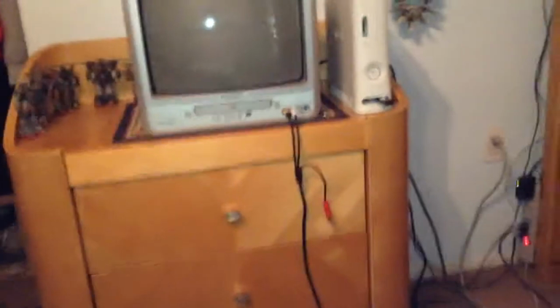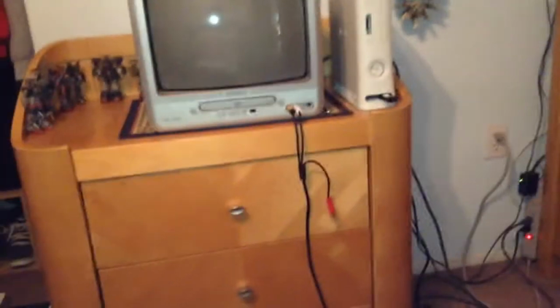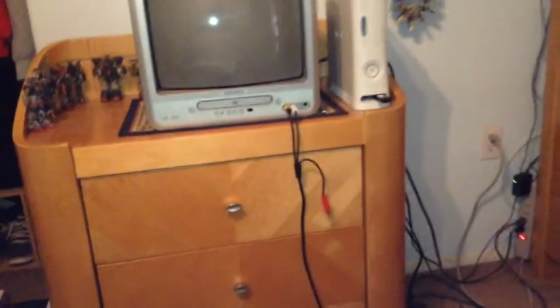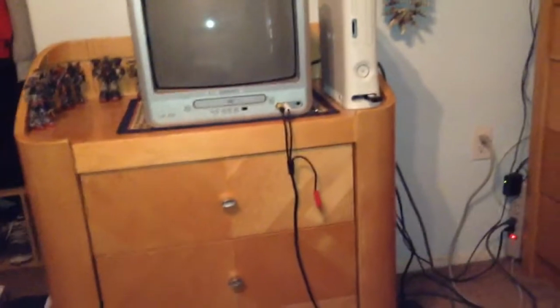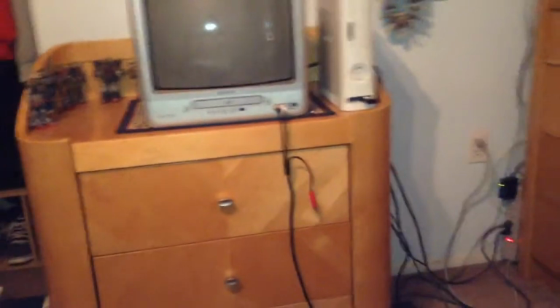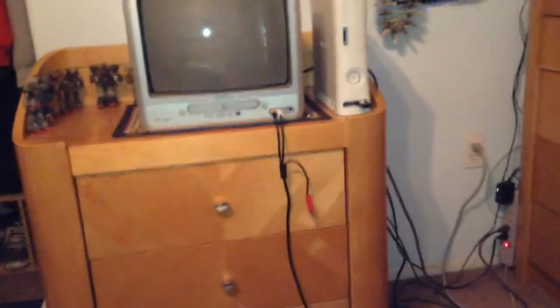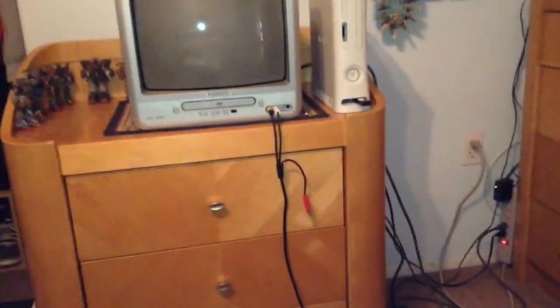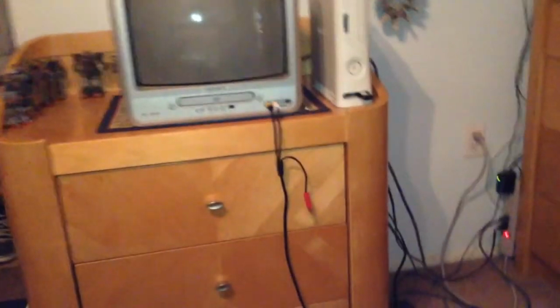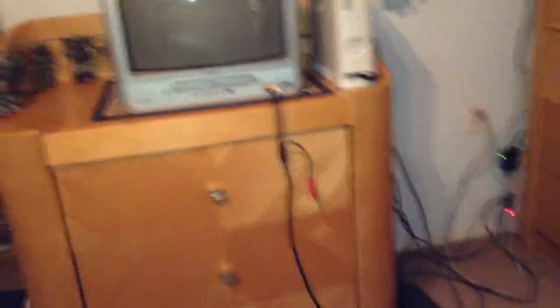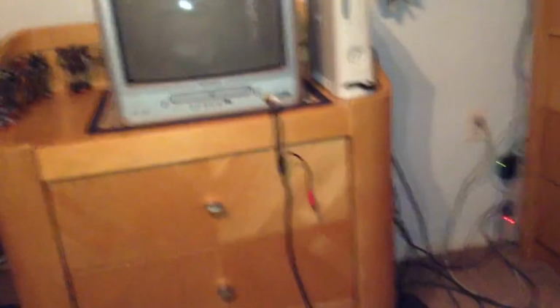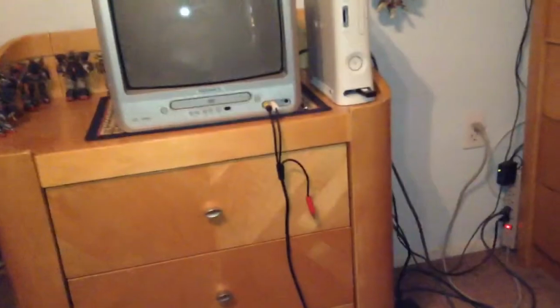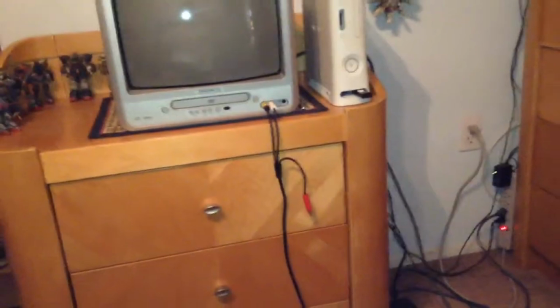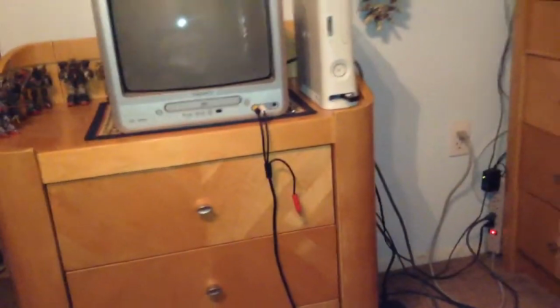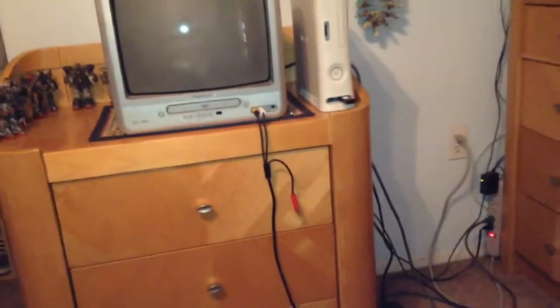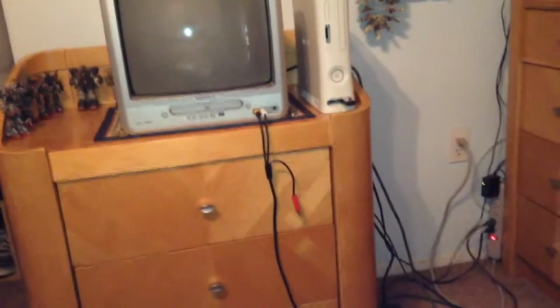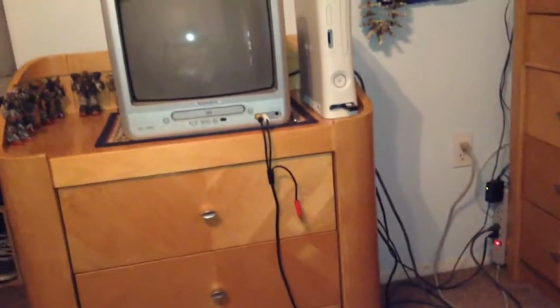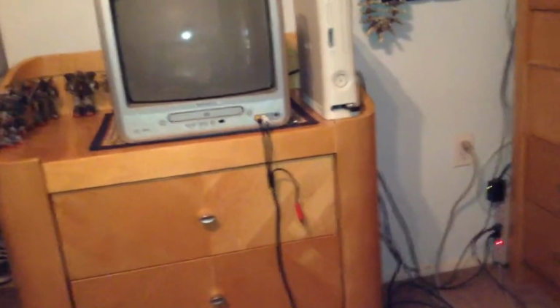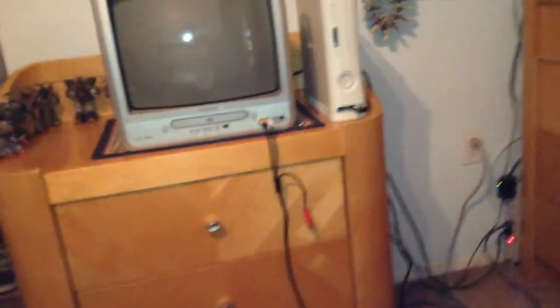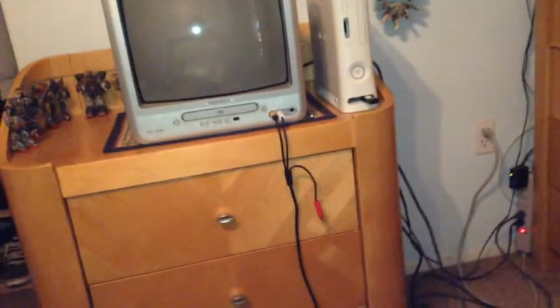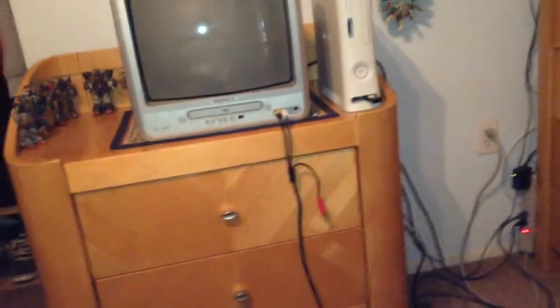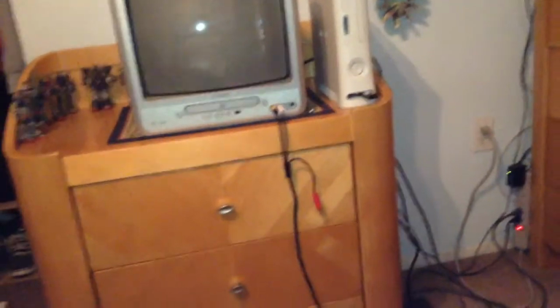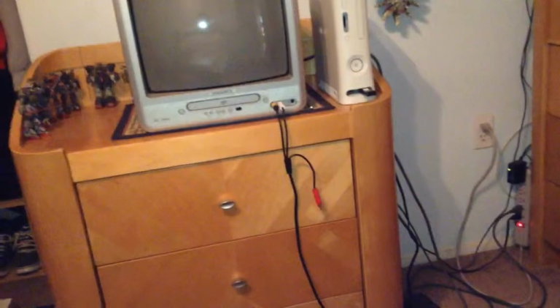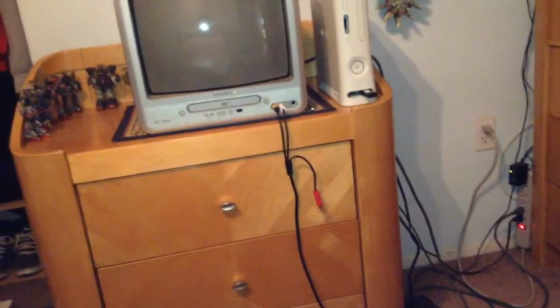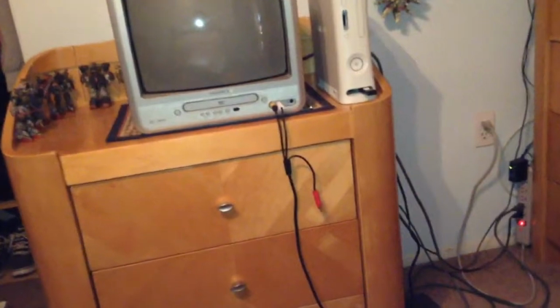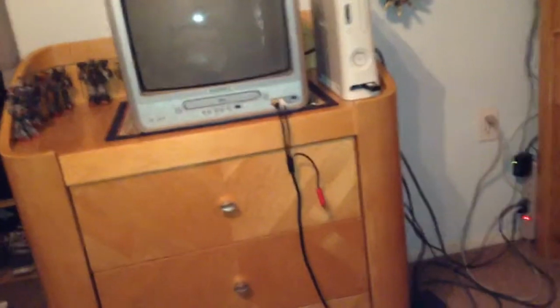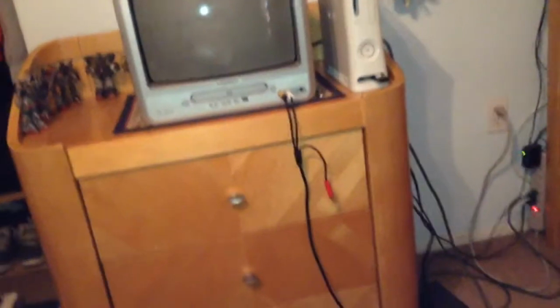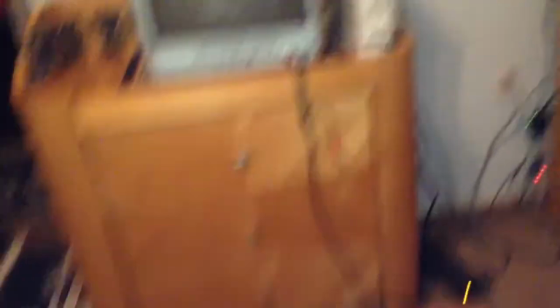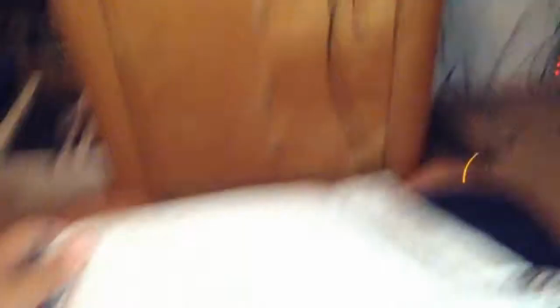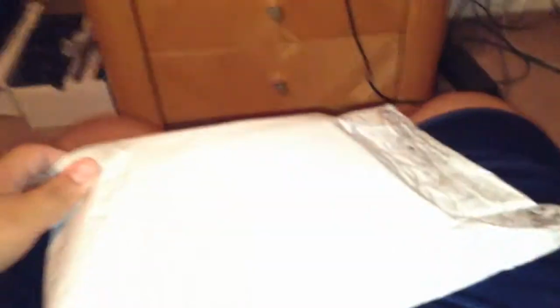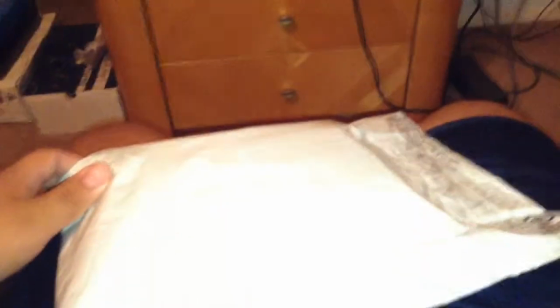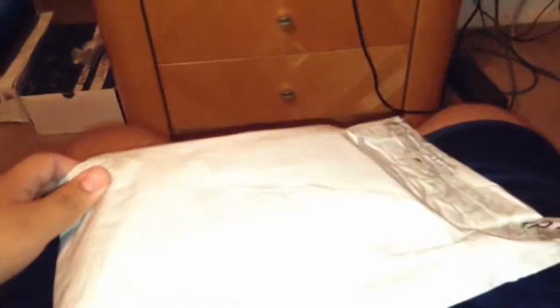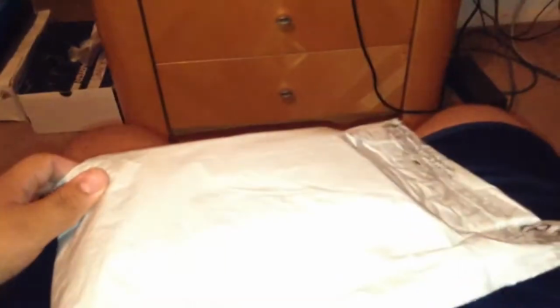Hi everyone, what's up? It's TheRandomName951, bringing you another packaging video.